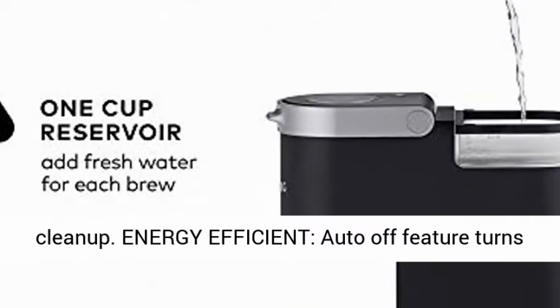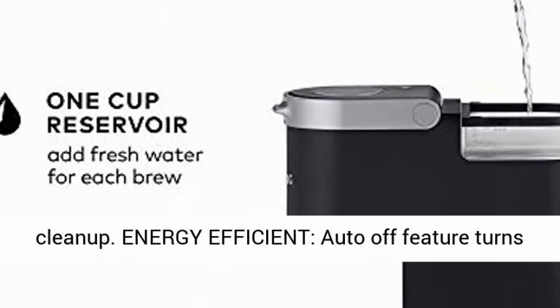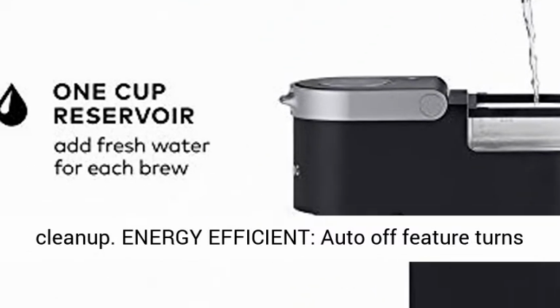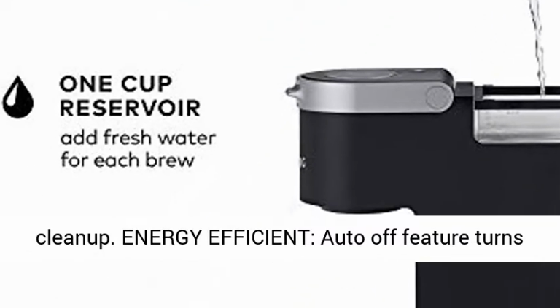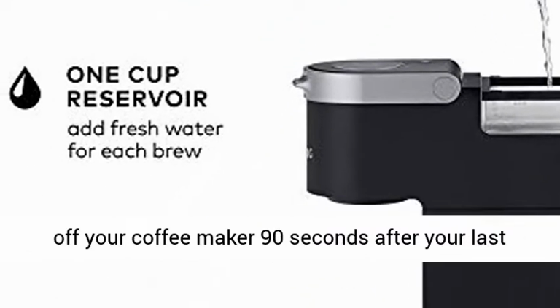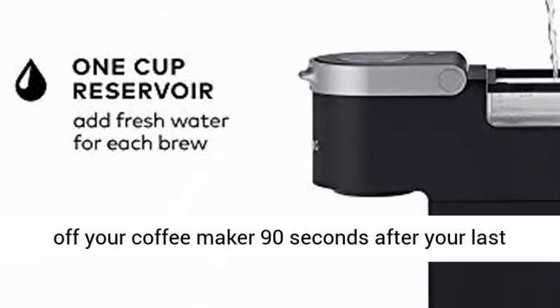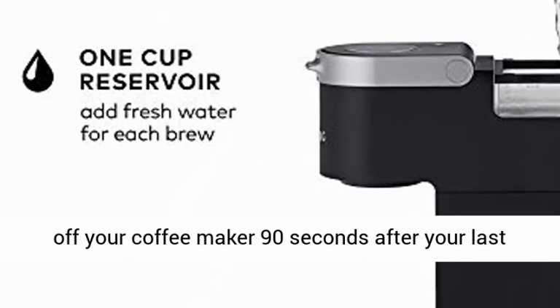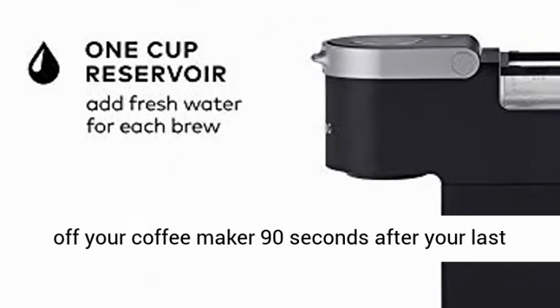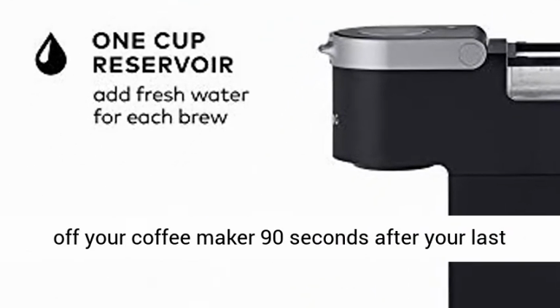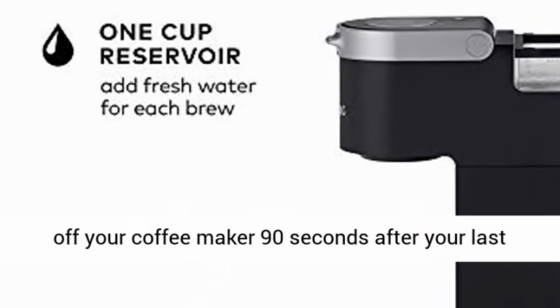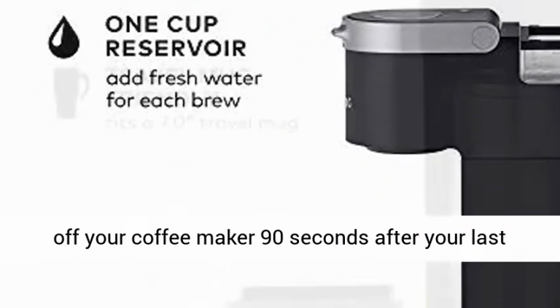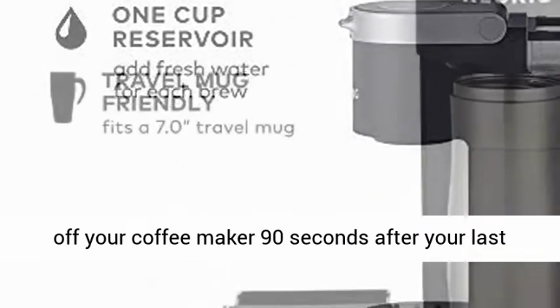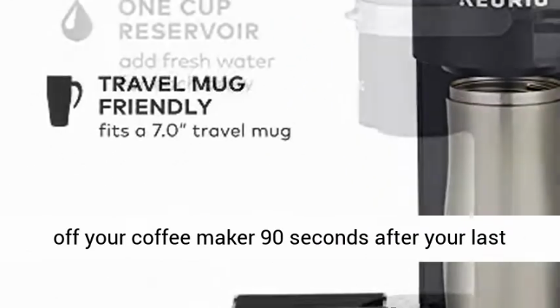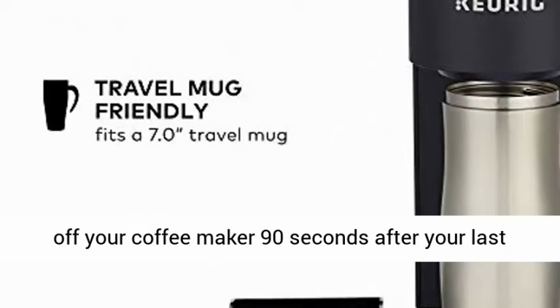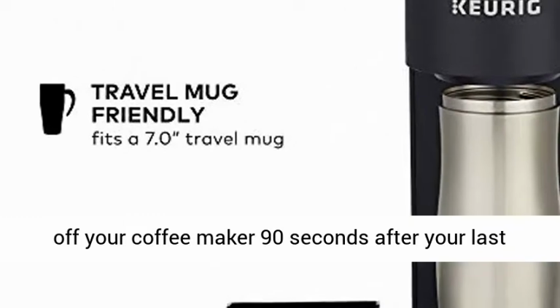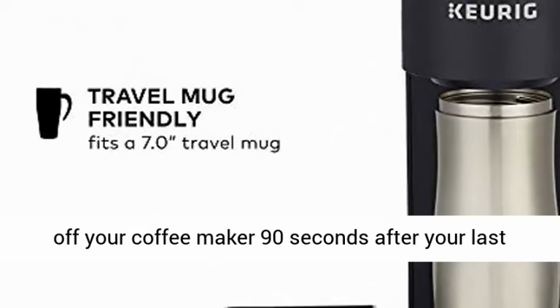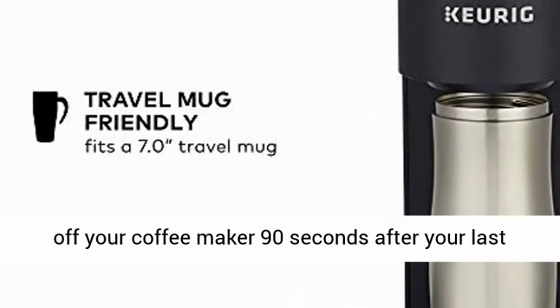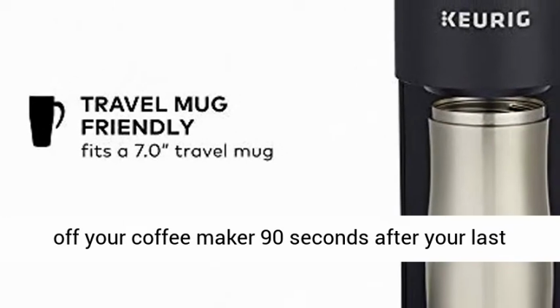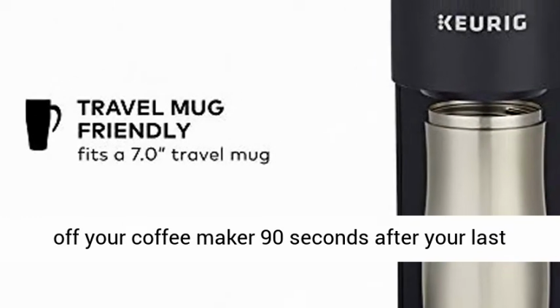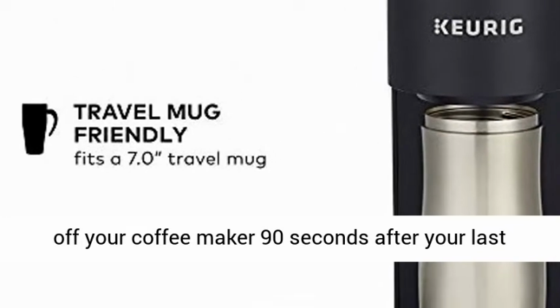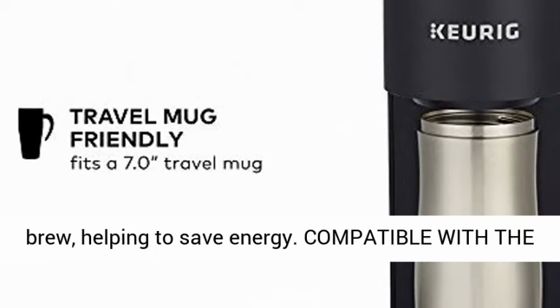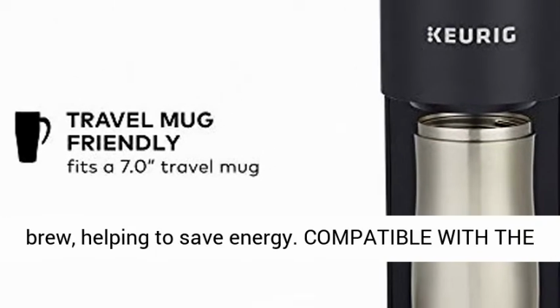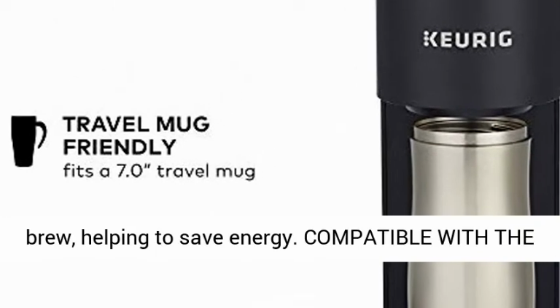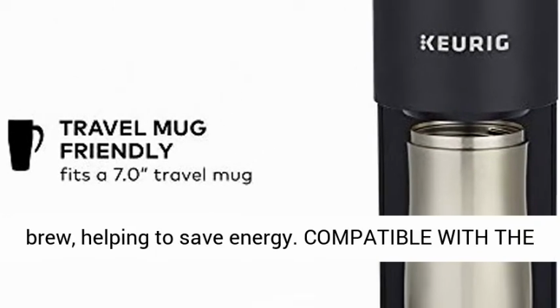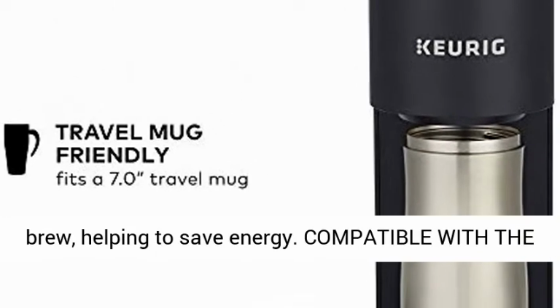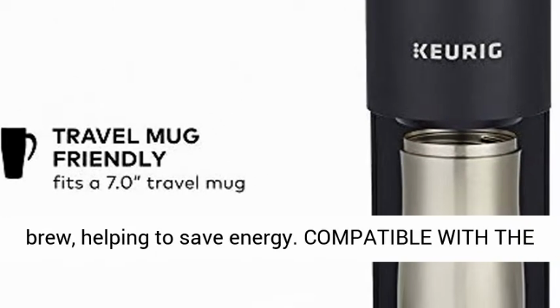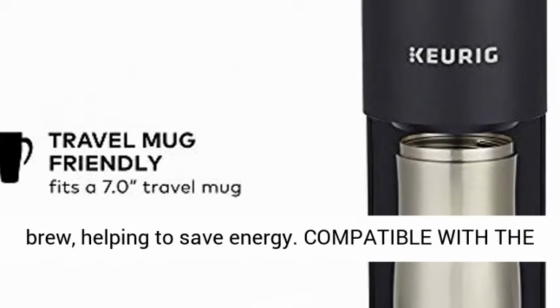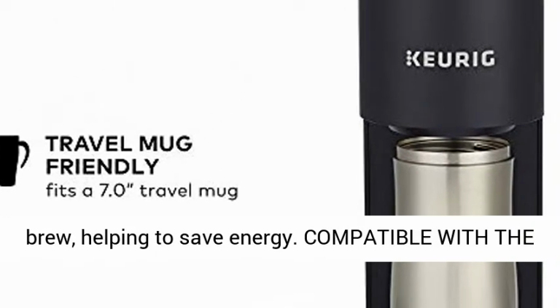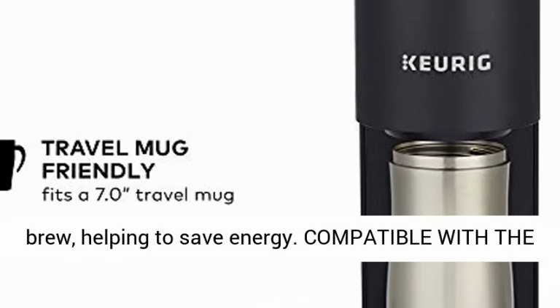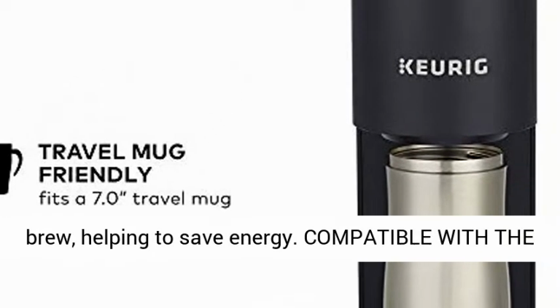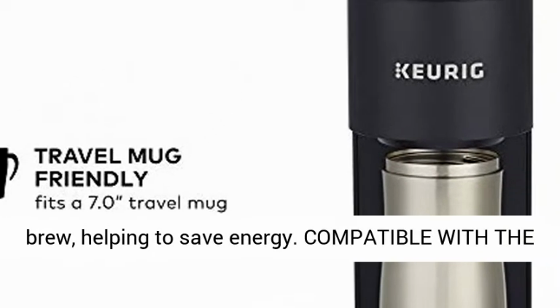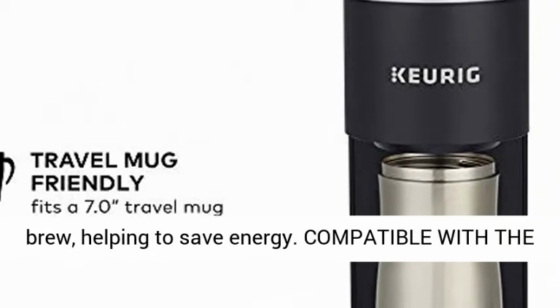Energy efficient: auto-off feature turns off your coffee maker 90 seconds after your last brew, helping to save energy.